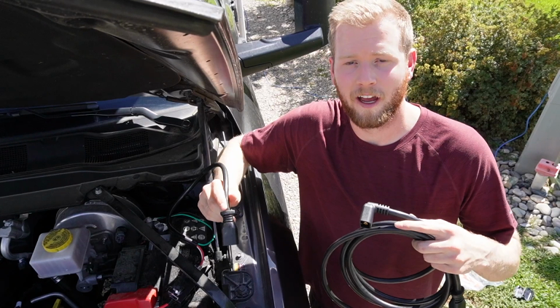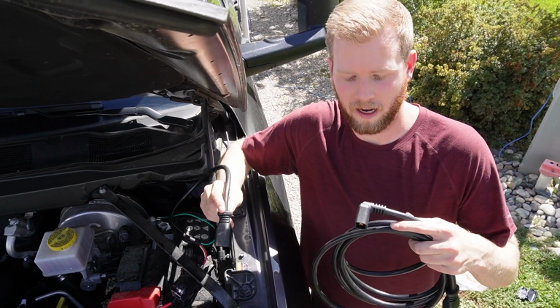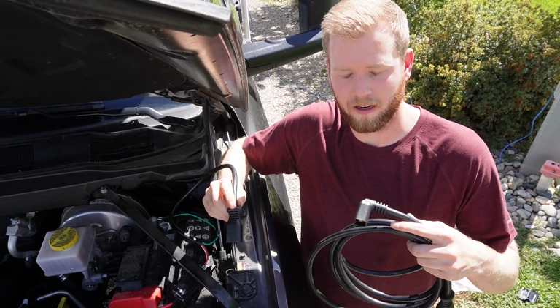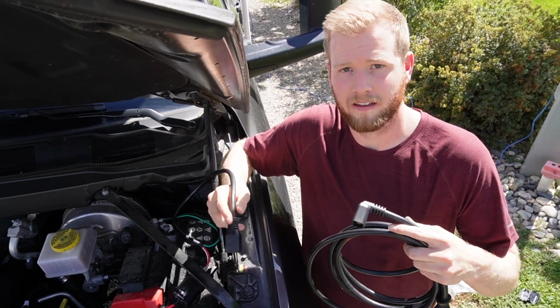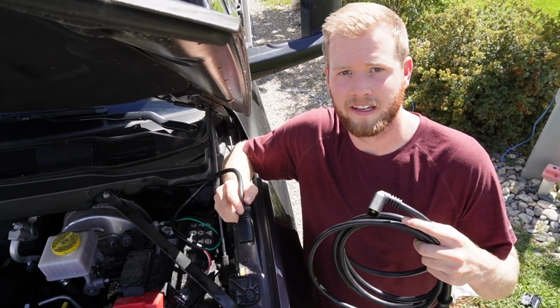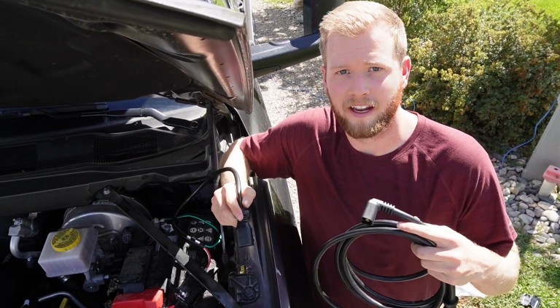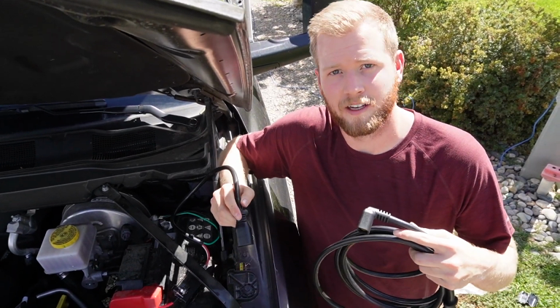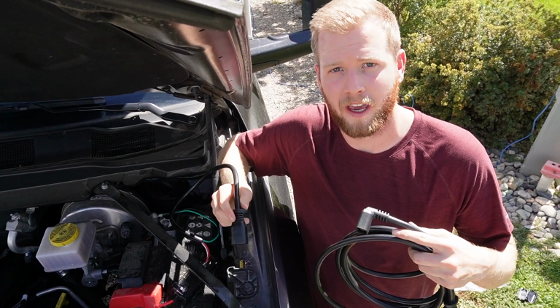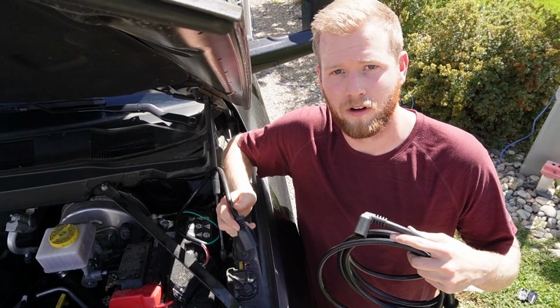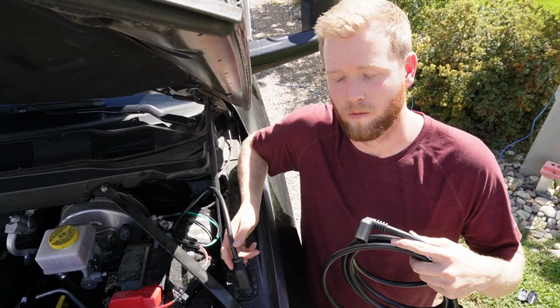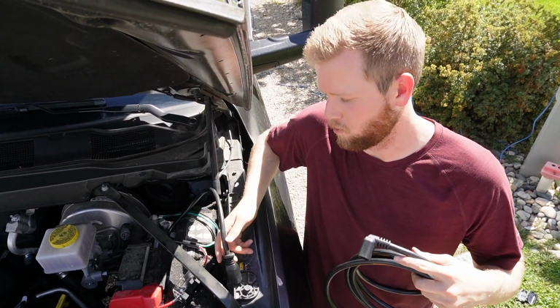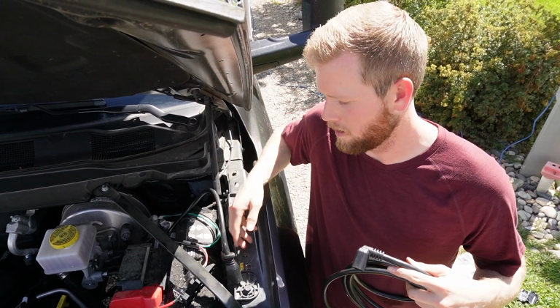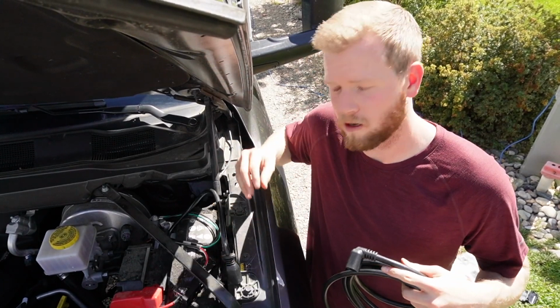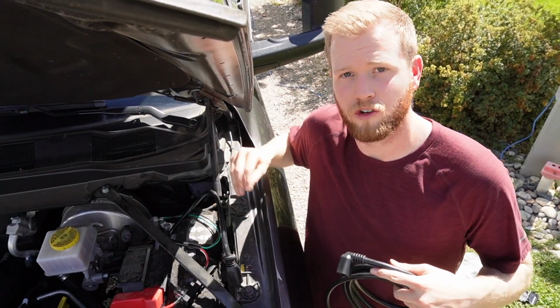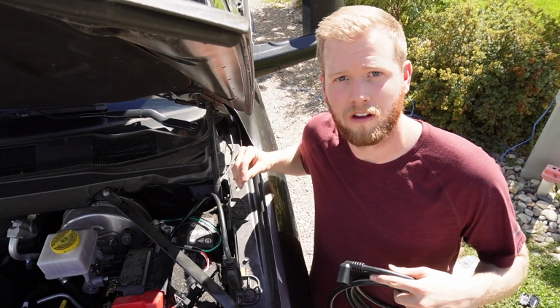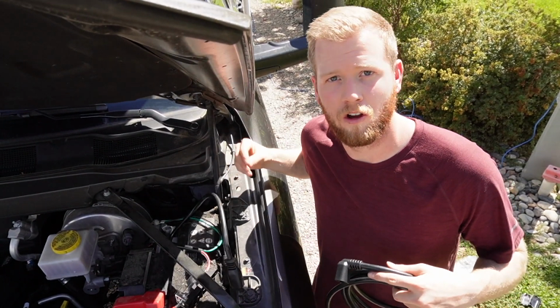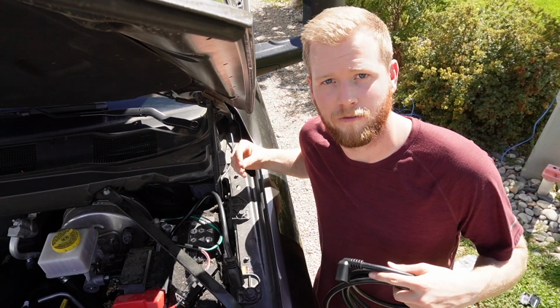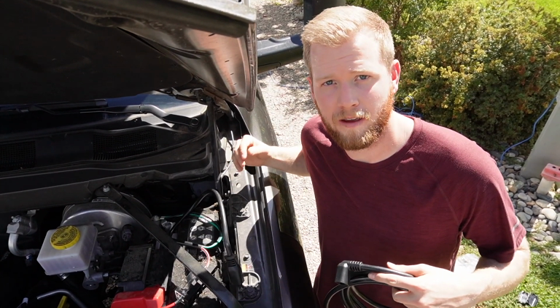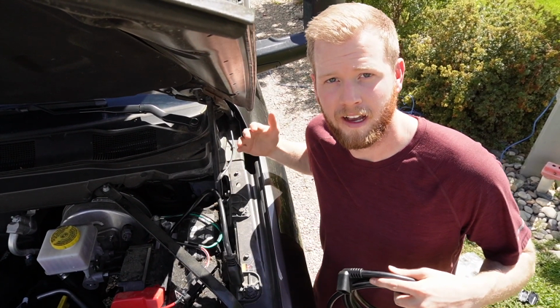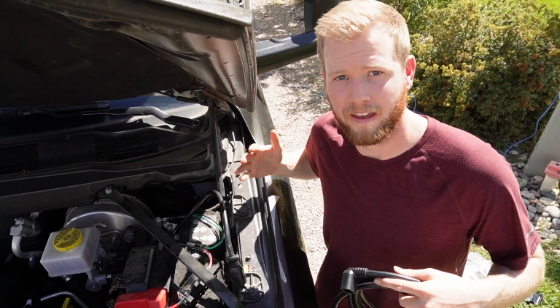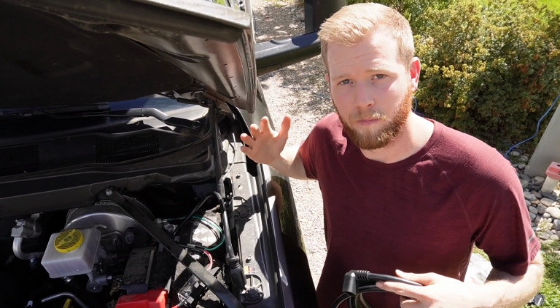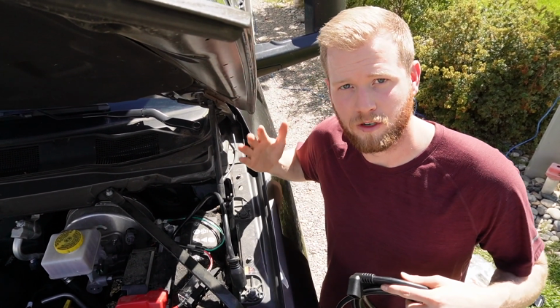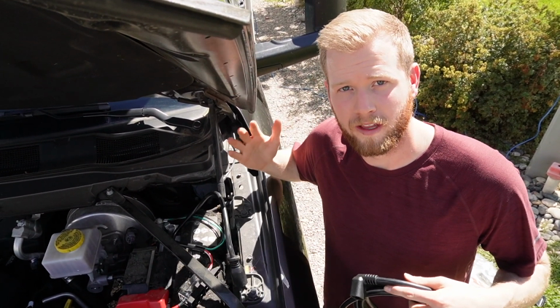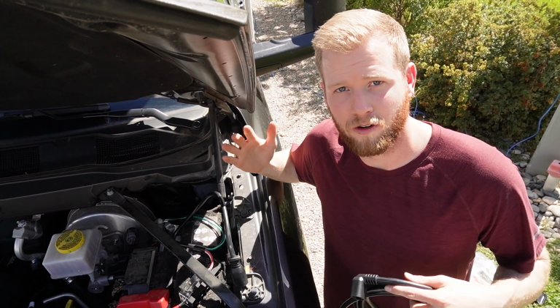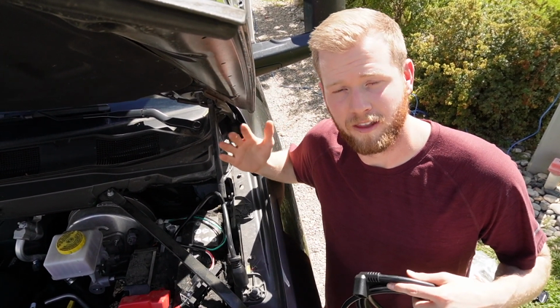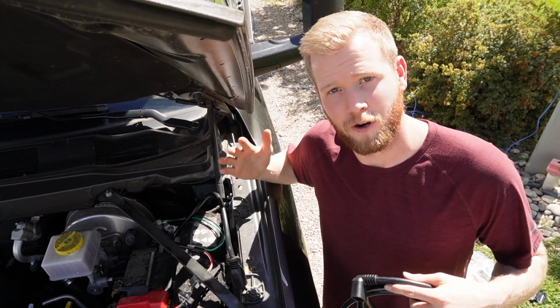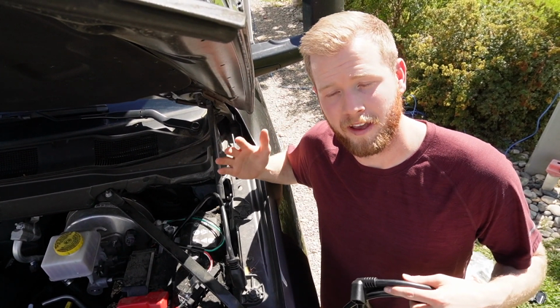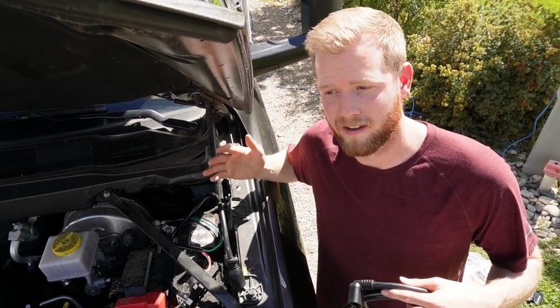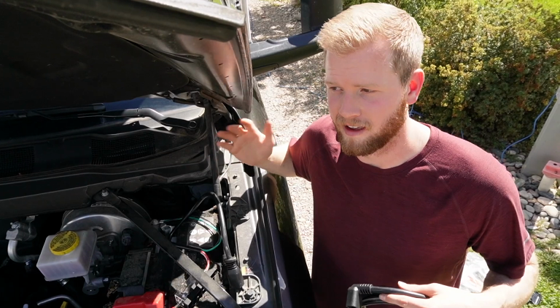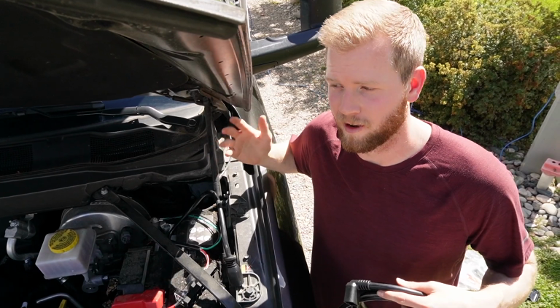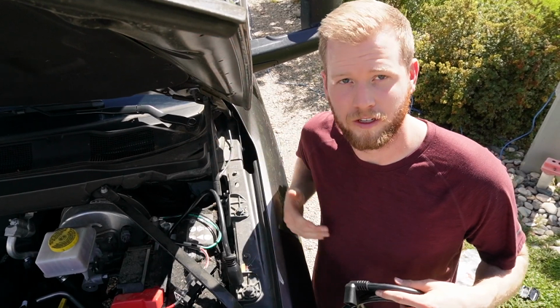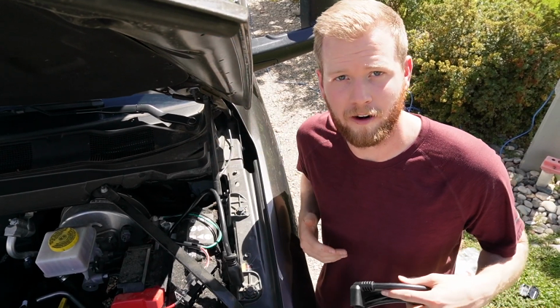Now it's time to connect the EC8 extension cable and then we're going to route it under the truck along the frame and then up in between the truck and the truck bed and over to the battery.